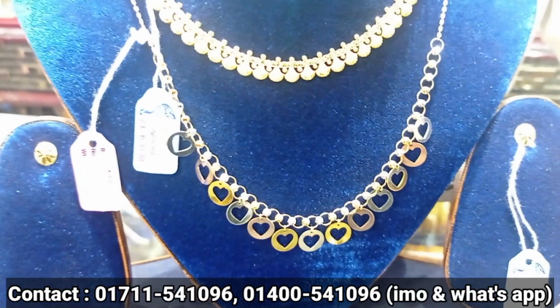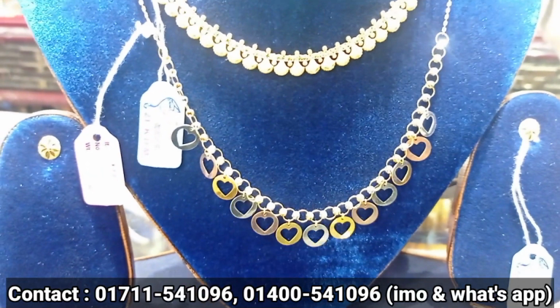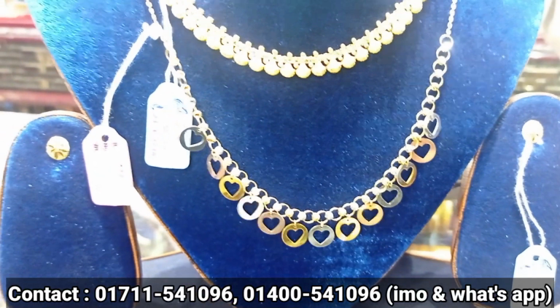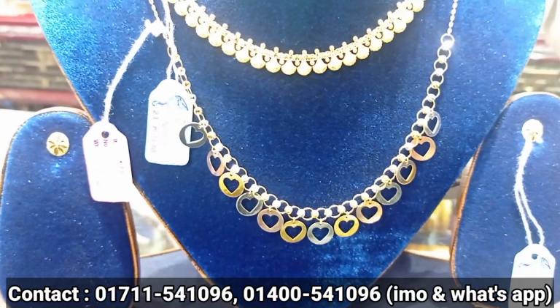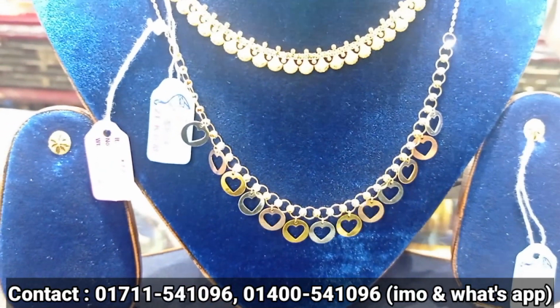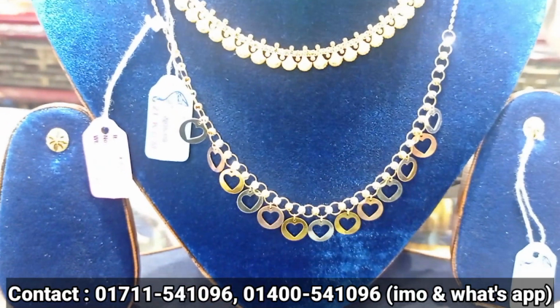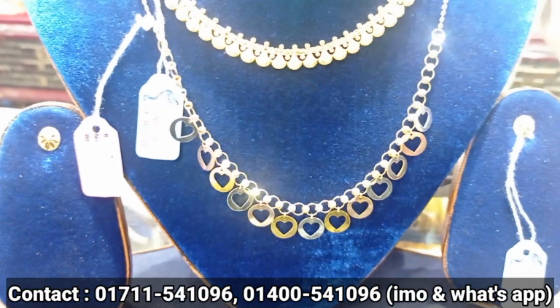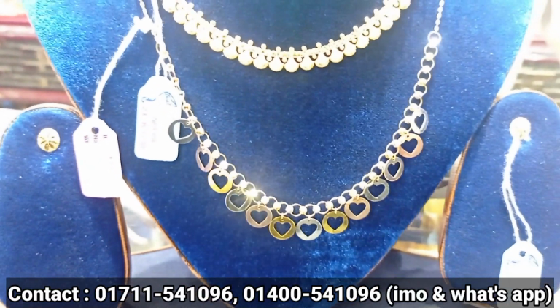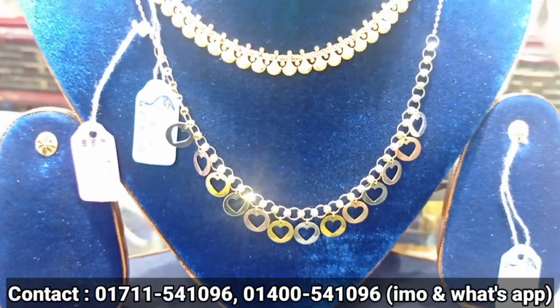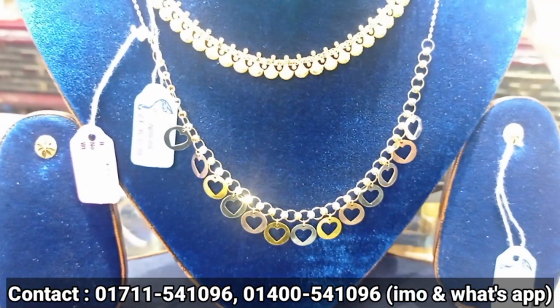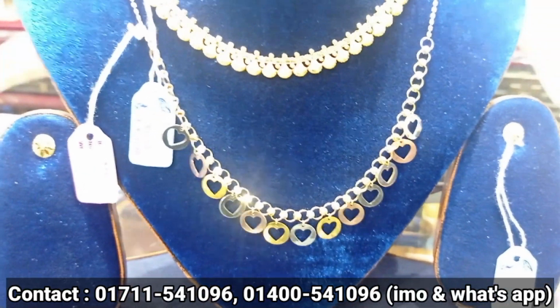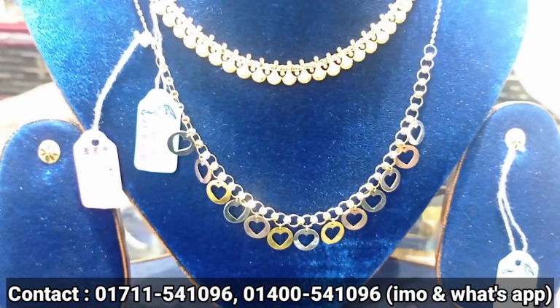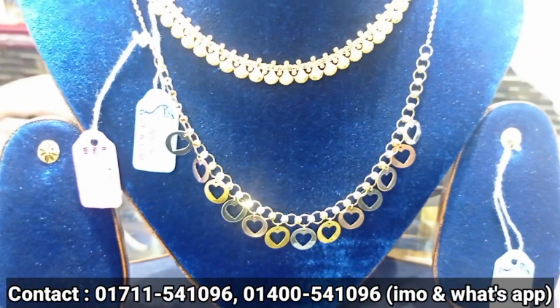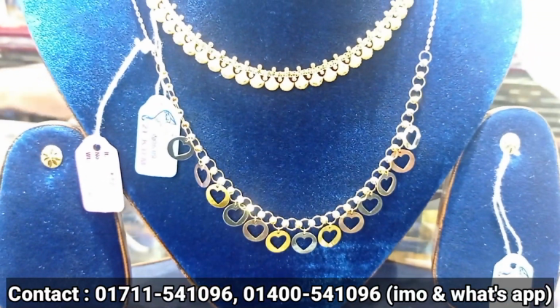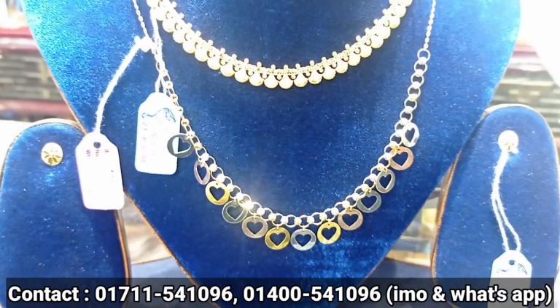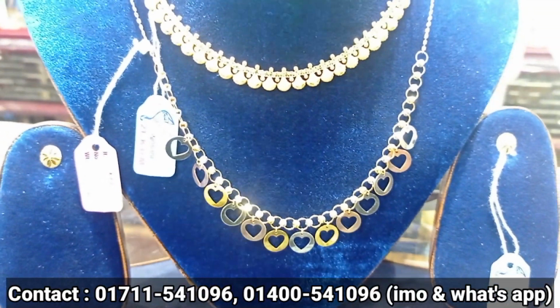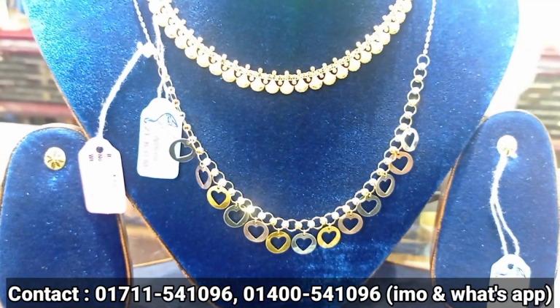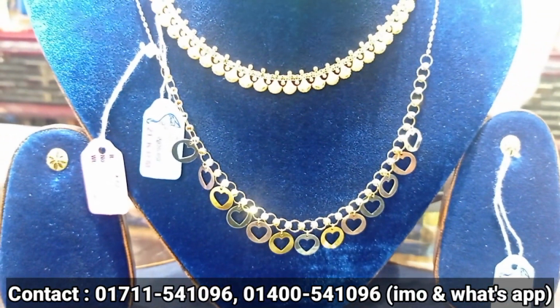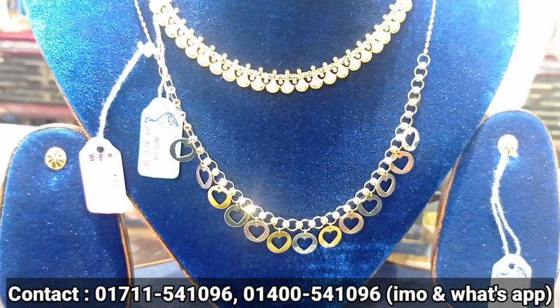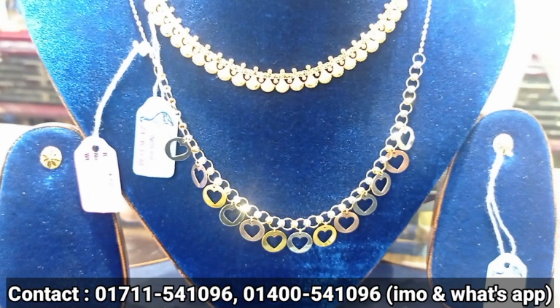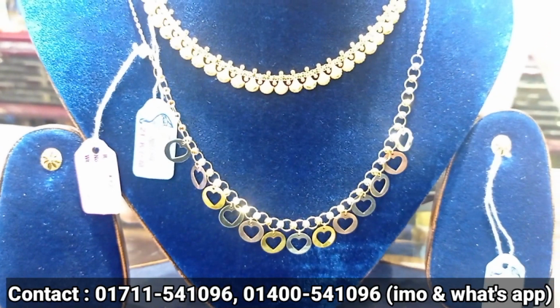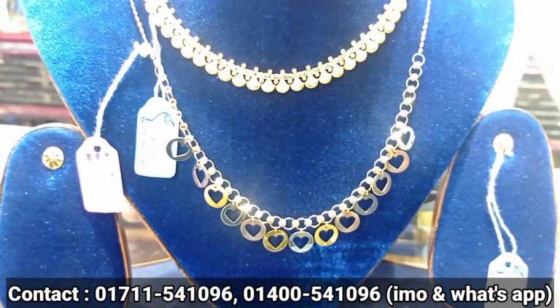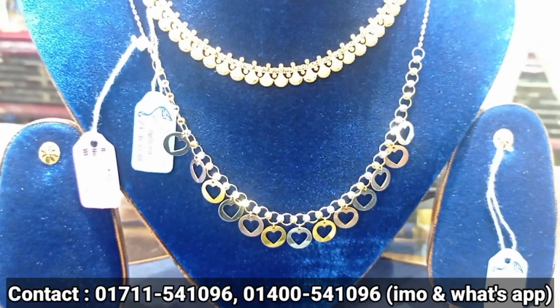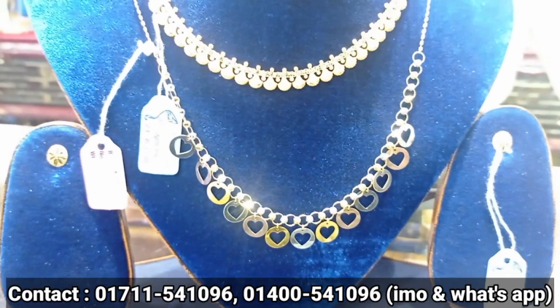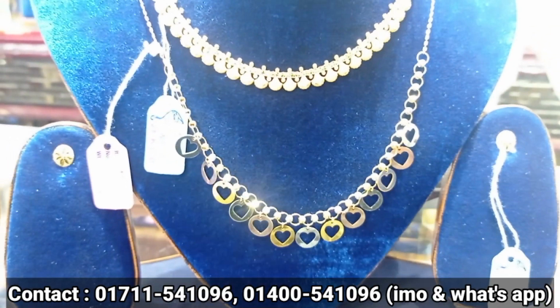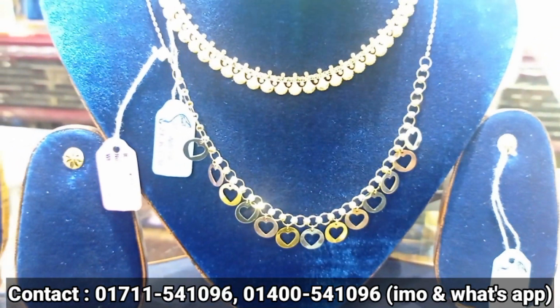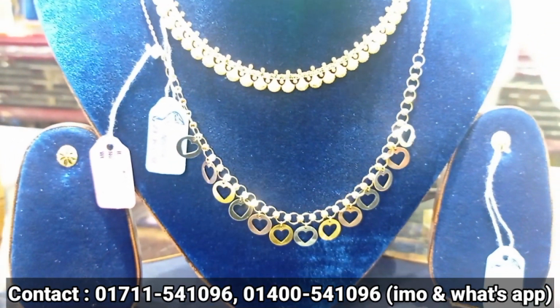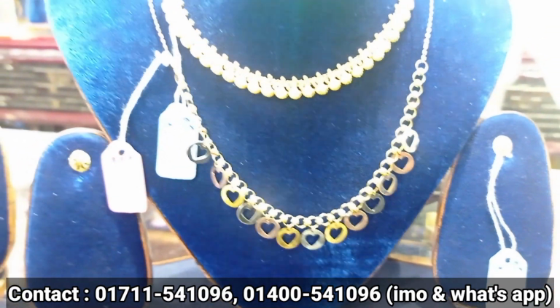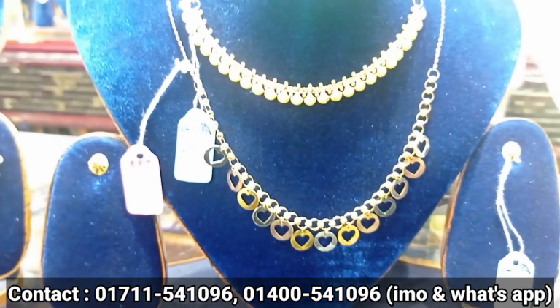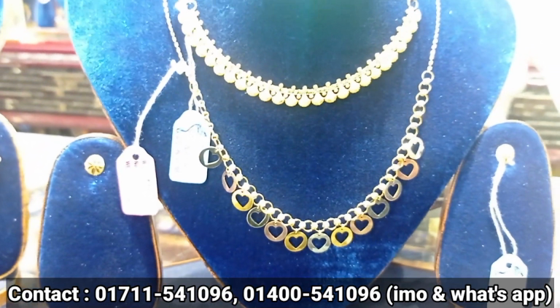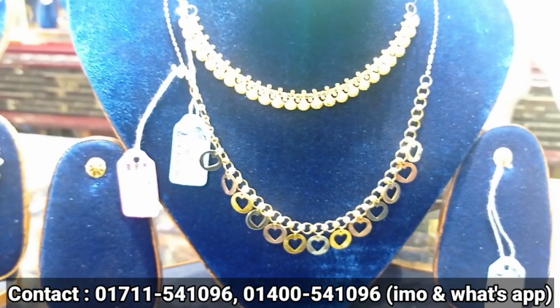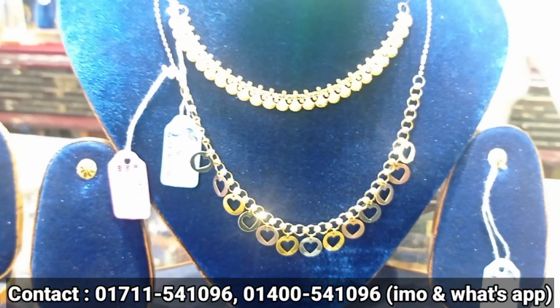This is real Dubai Gold. And we have our designer chain. We will pay for this. Next.